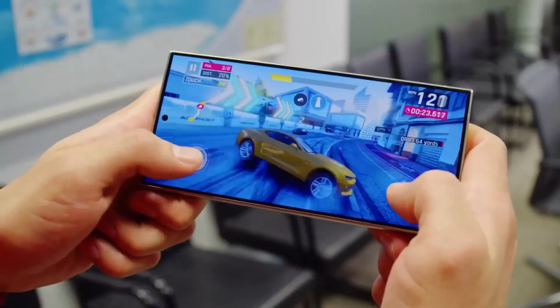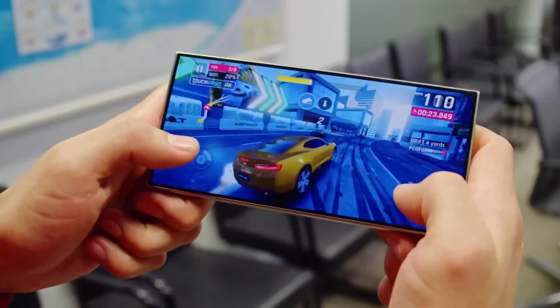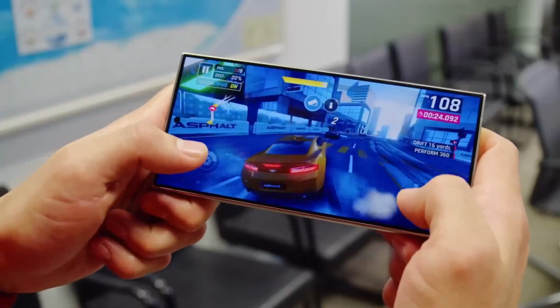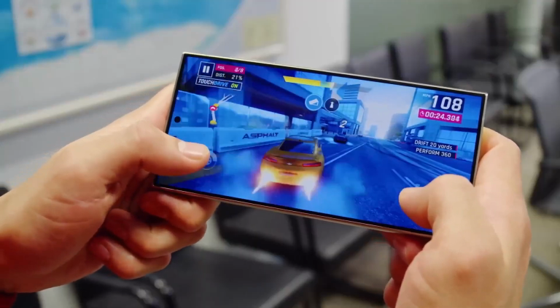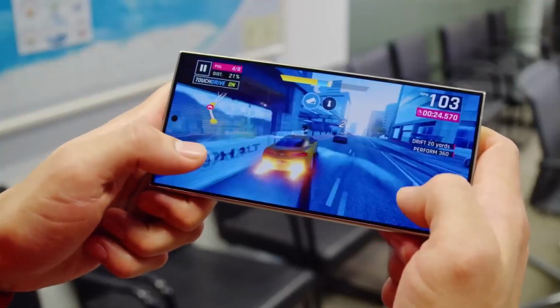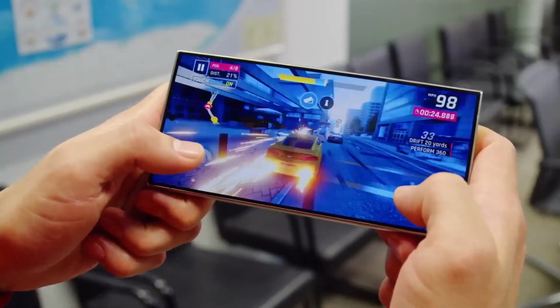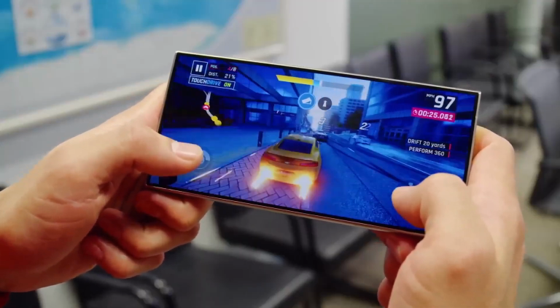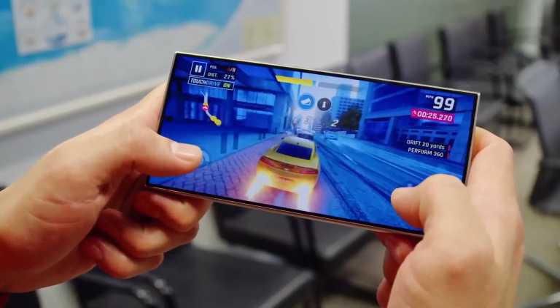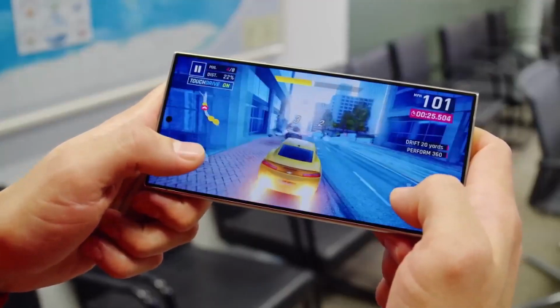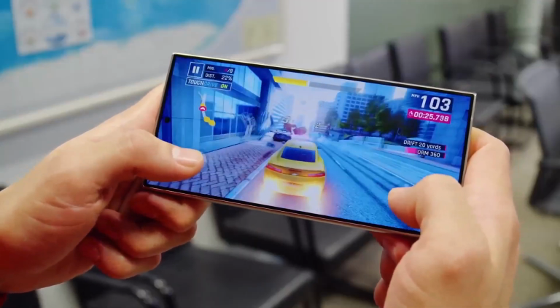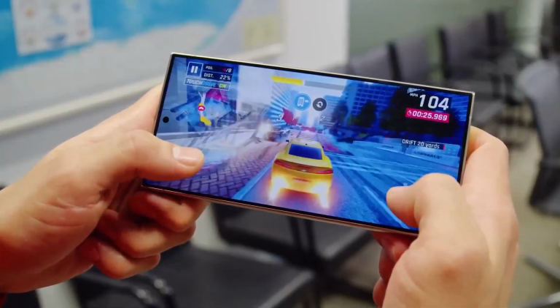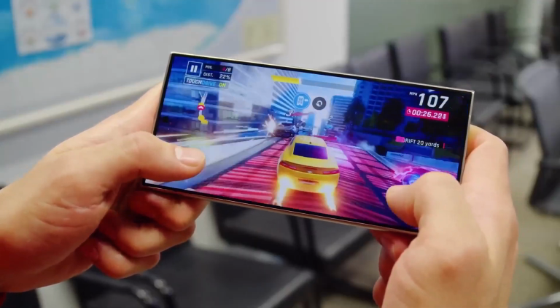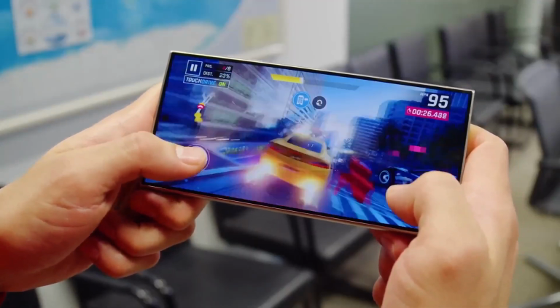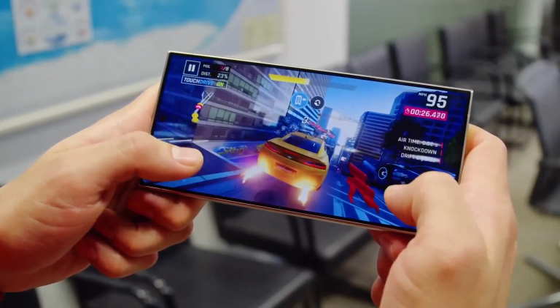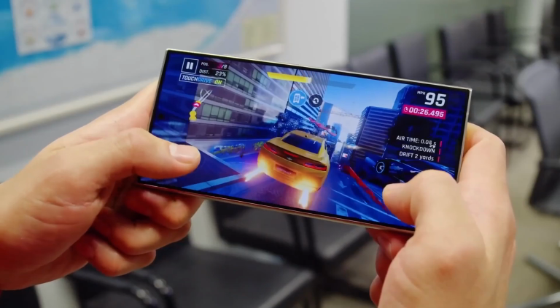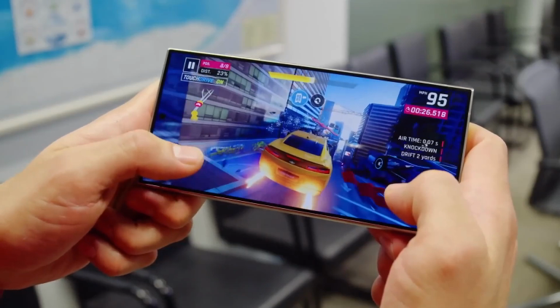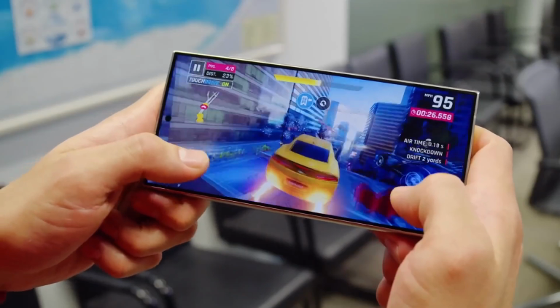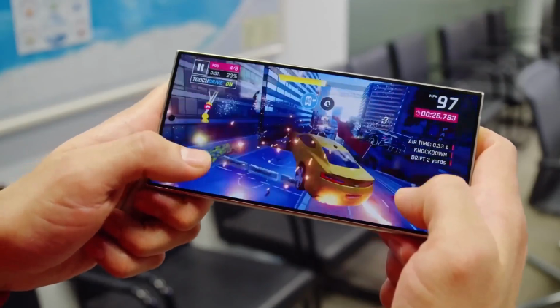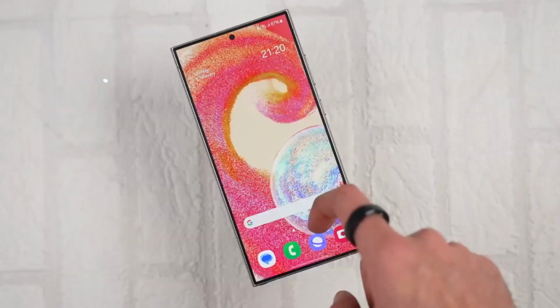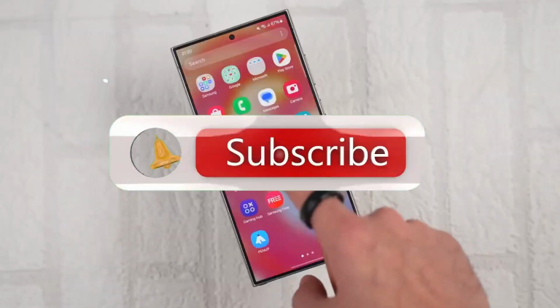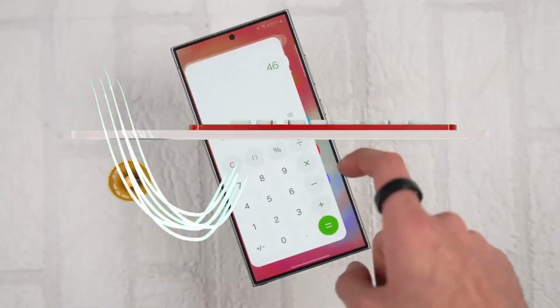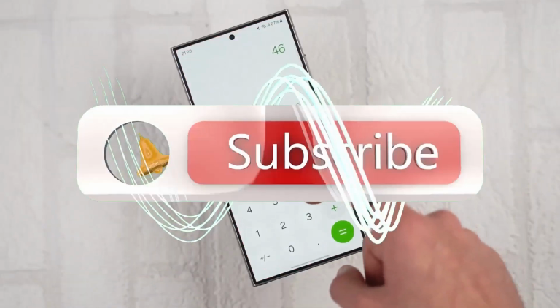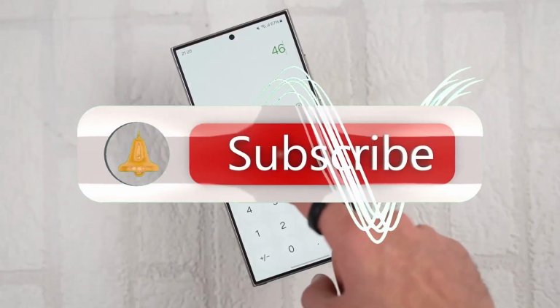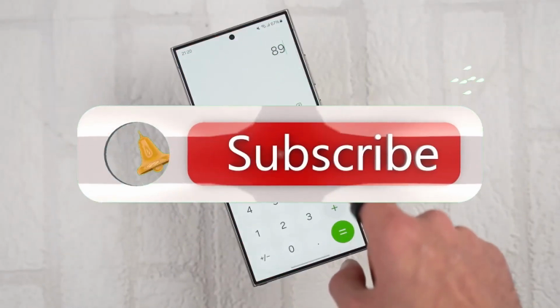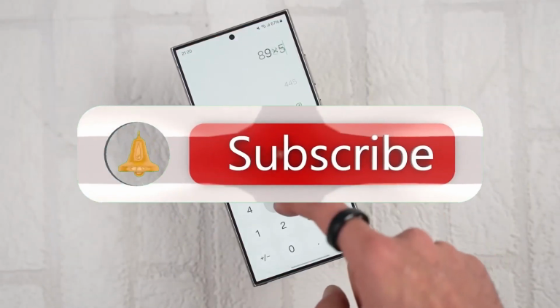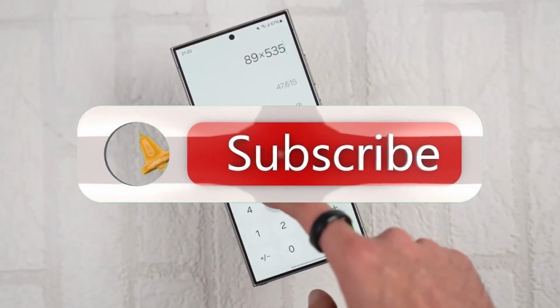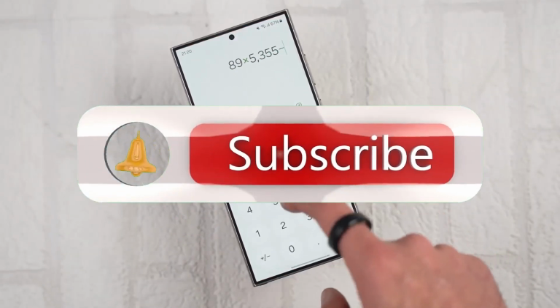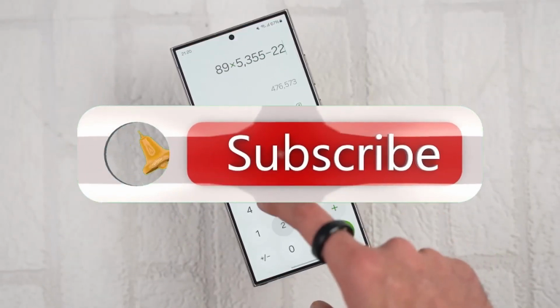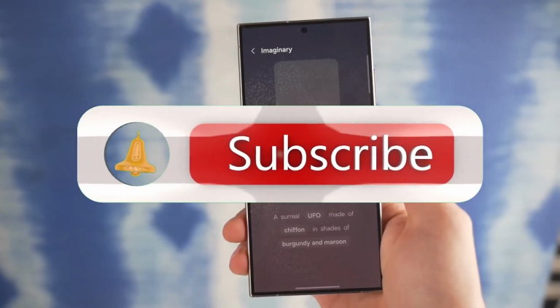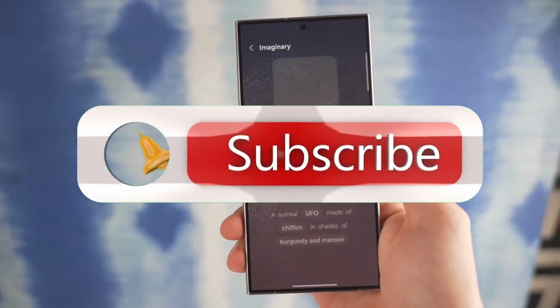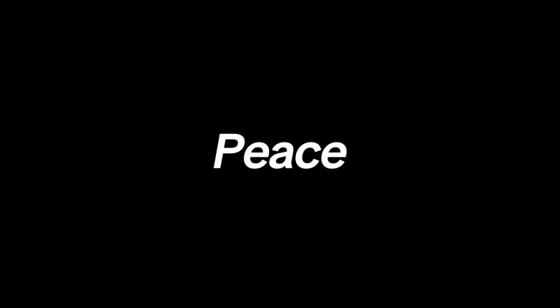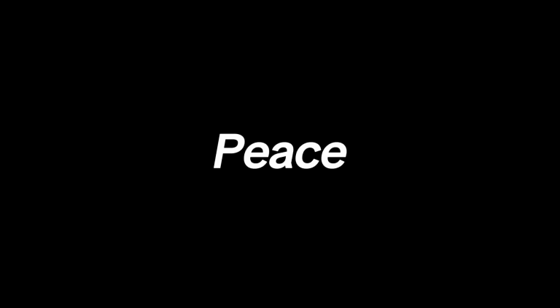Thank you so much for joining me in this video. If you enjoyed what you saw, don't forget to give it a thumbs up and hit that subscribe button below. Peace out.